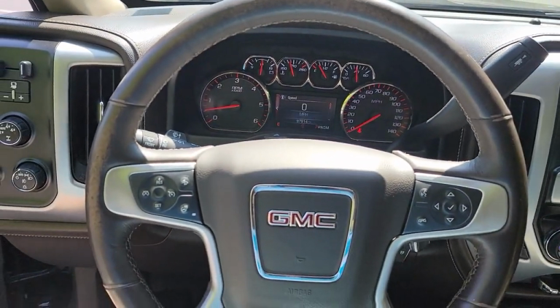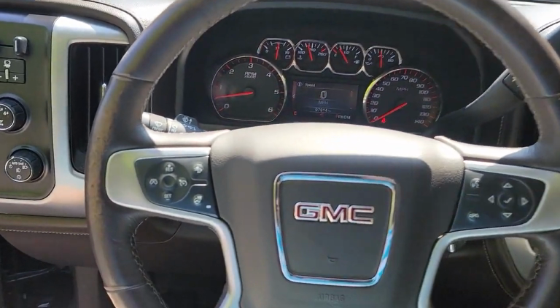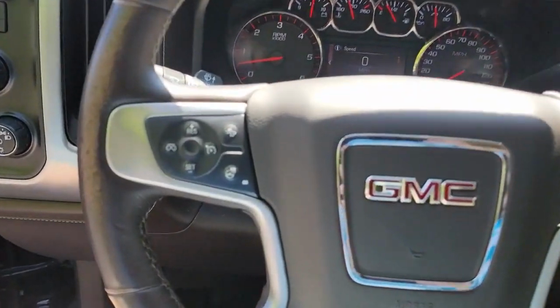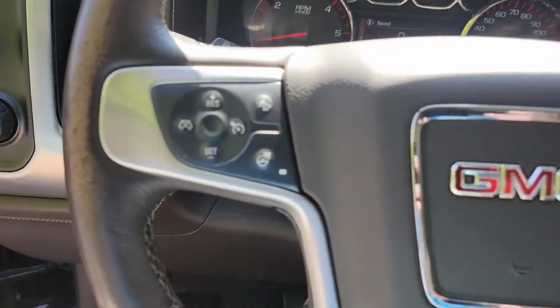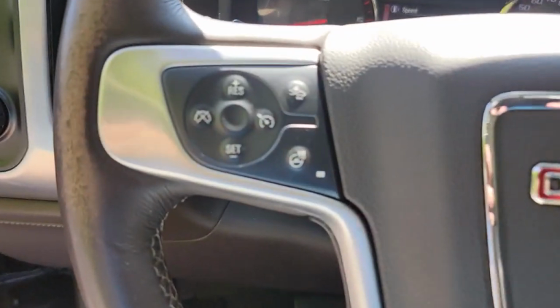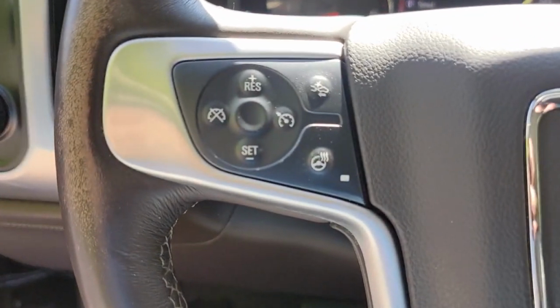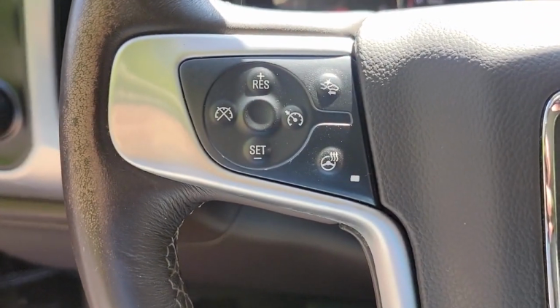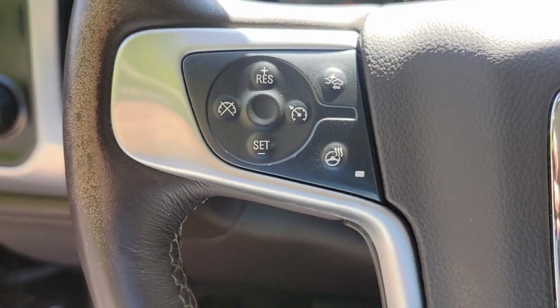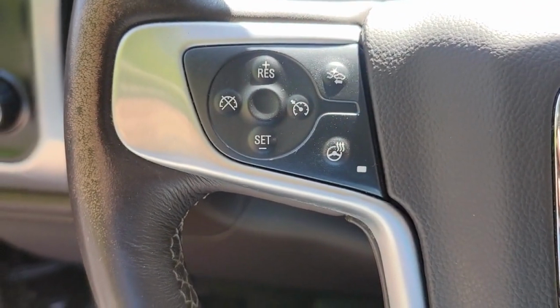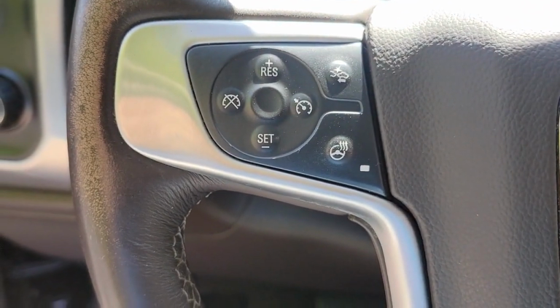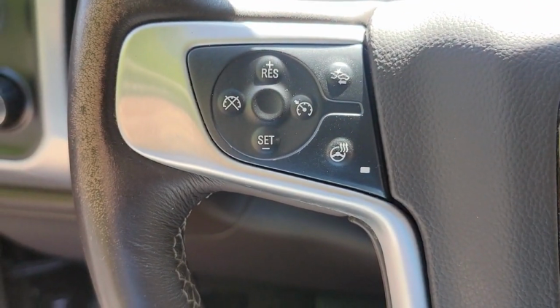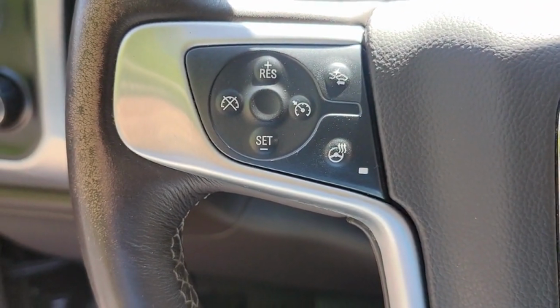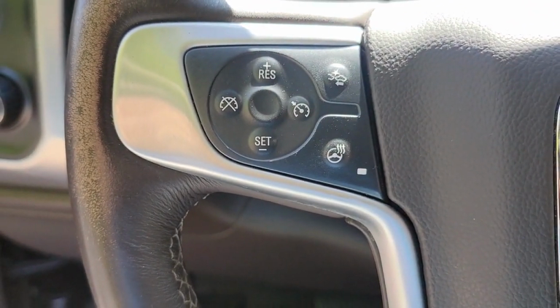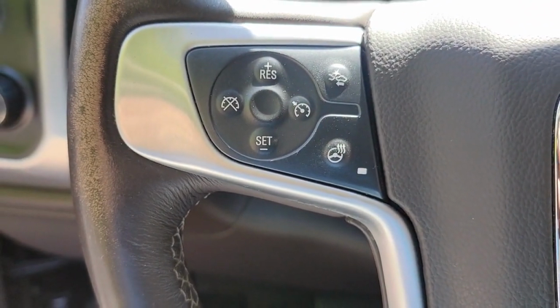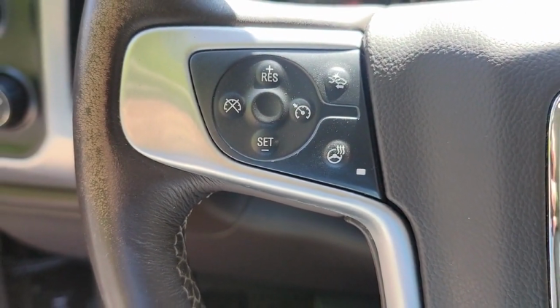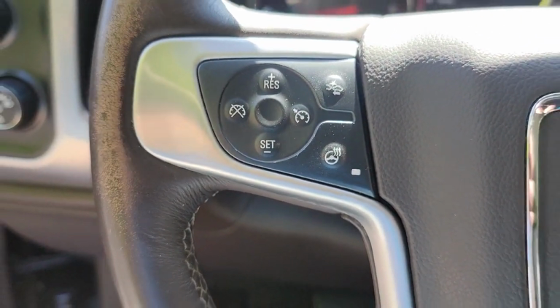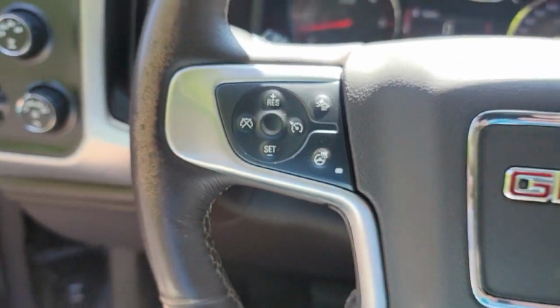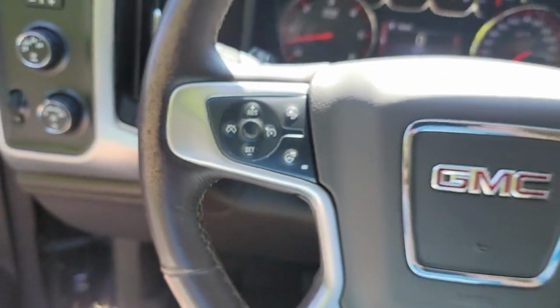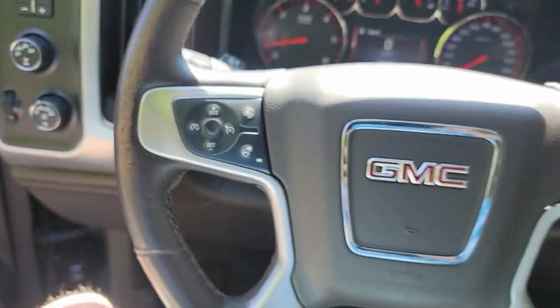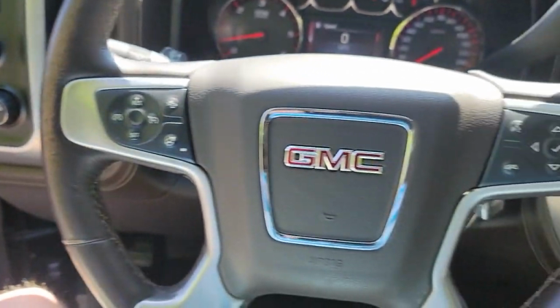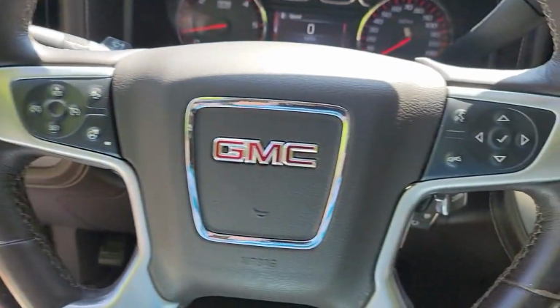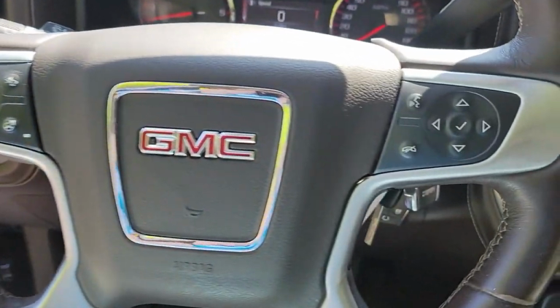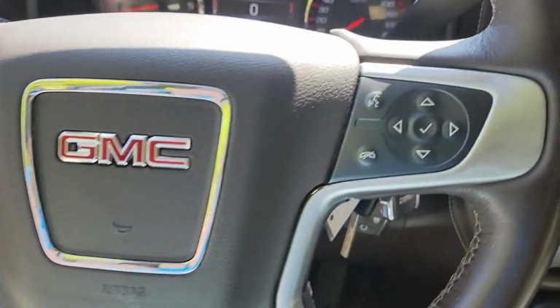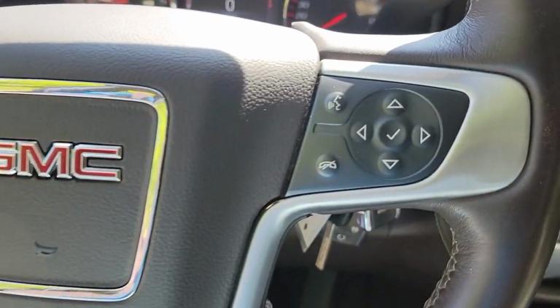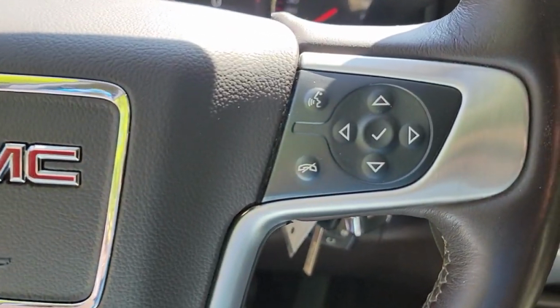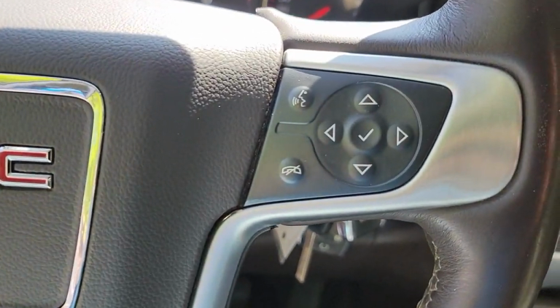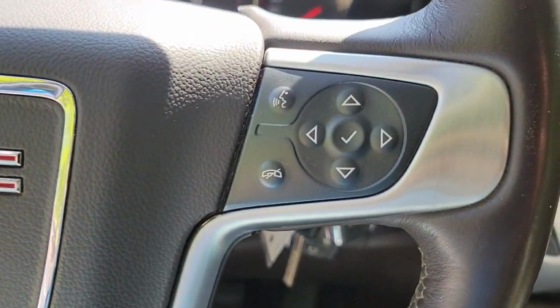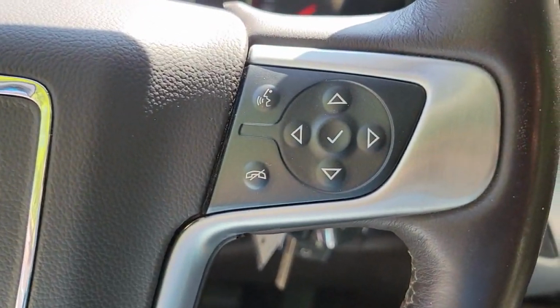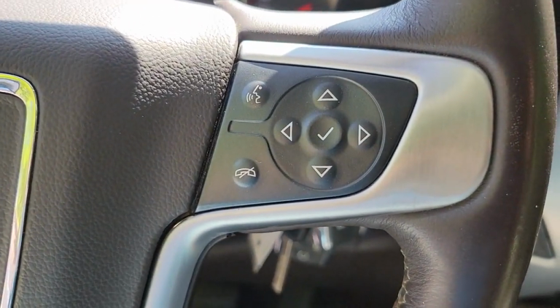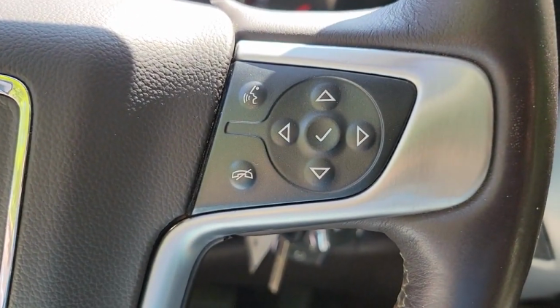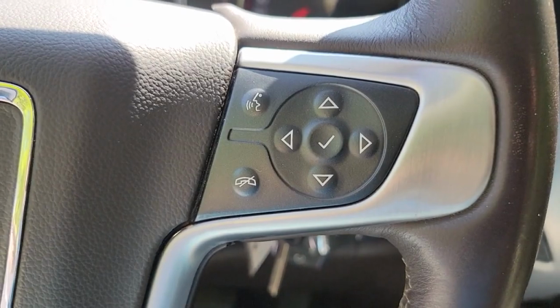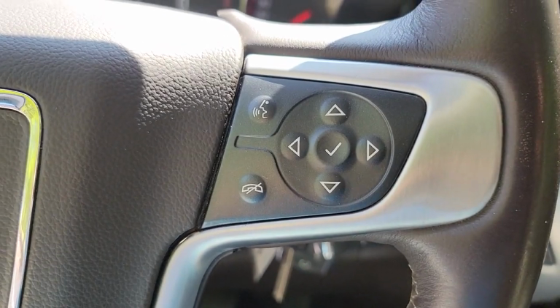4x4, electronic stability control, steering wheel audio controls, aluminum wheels.